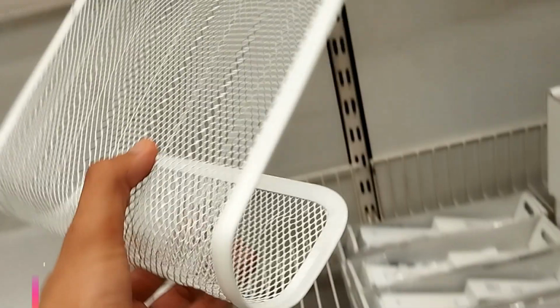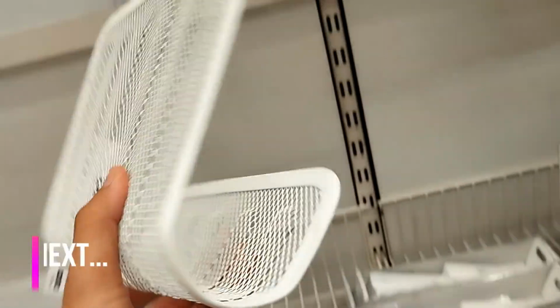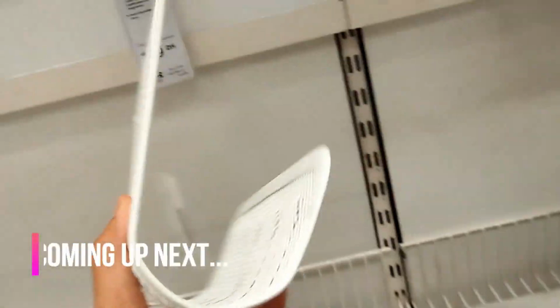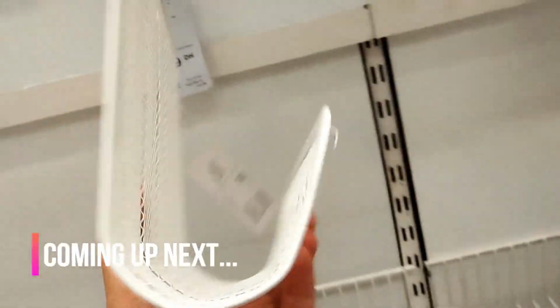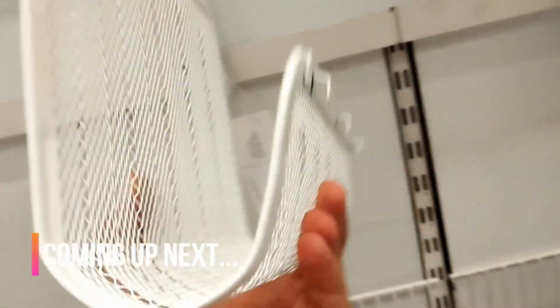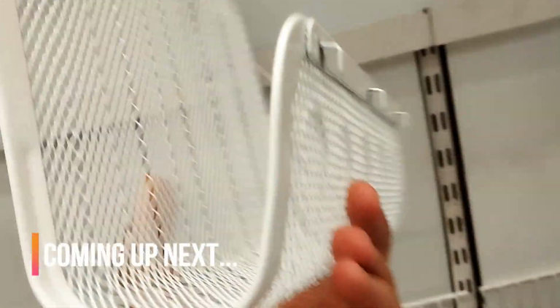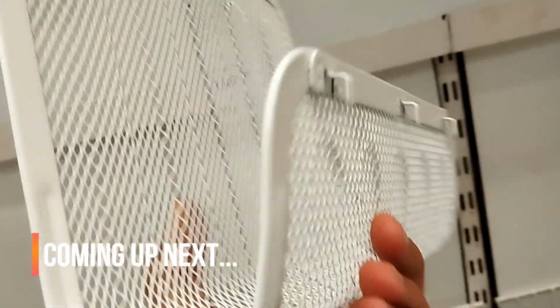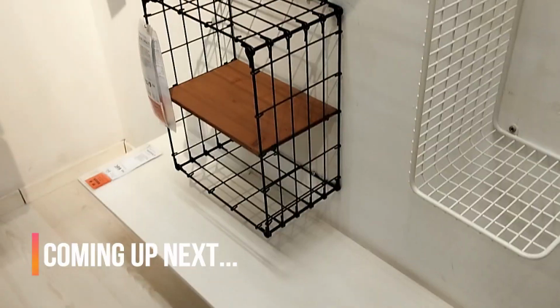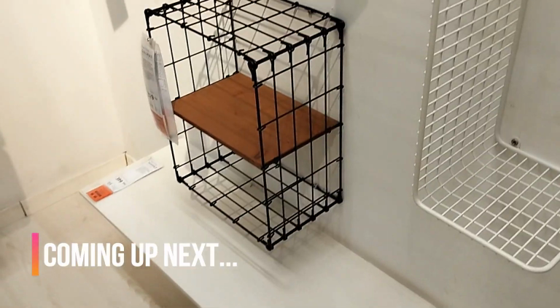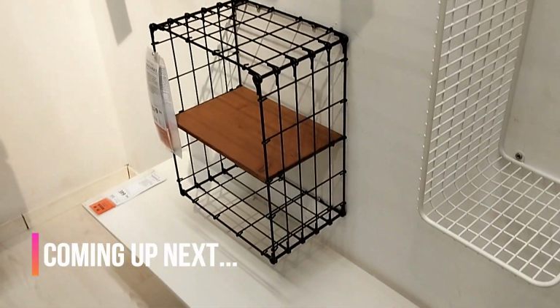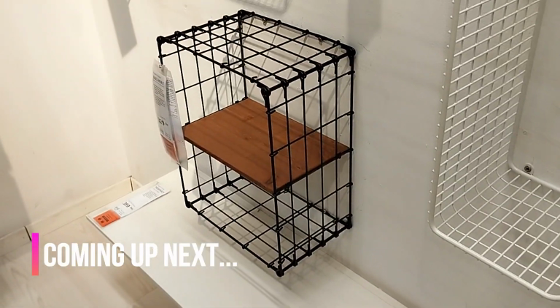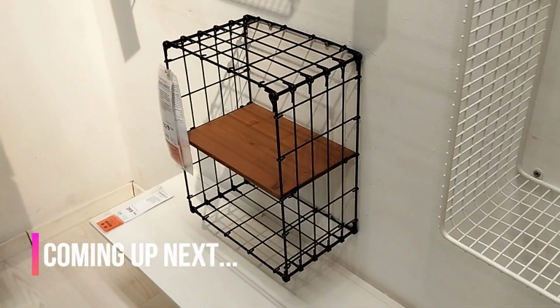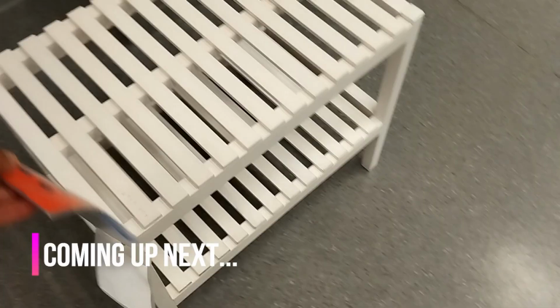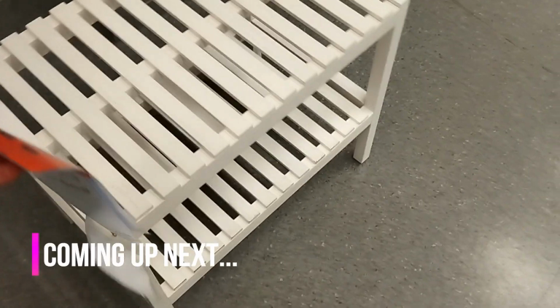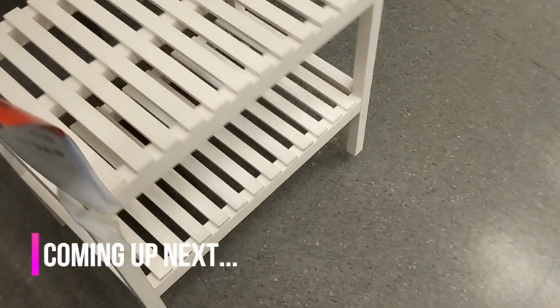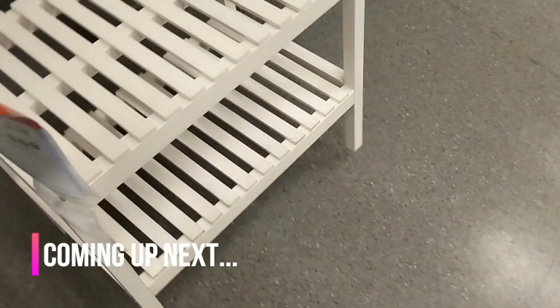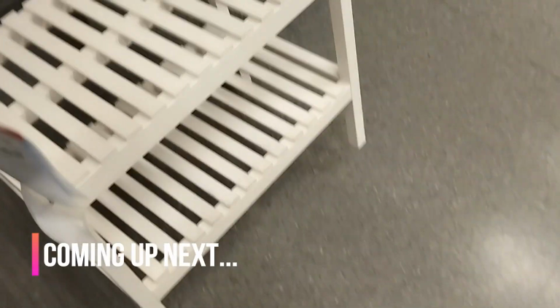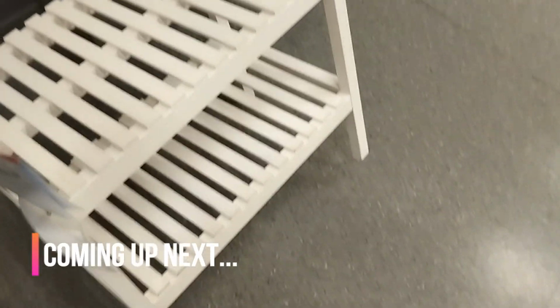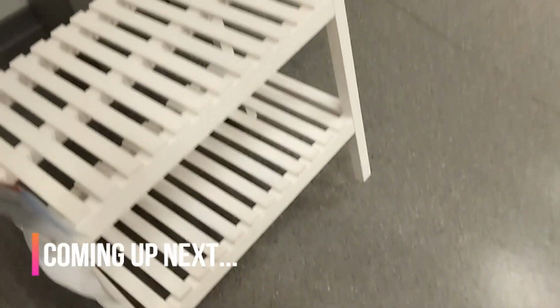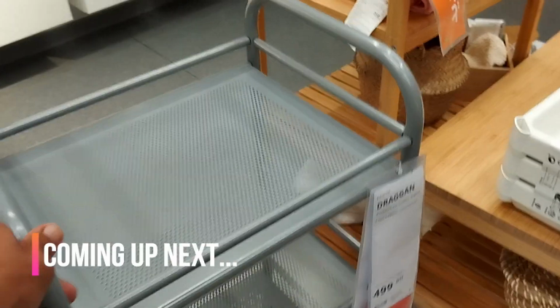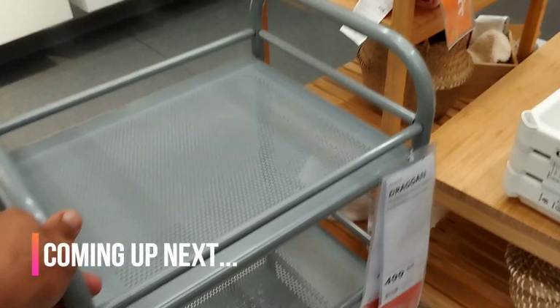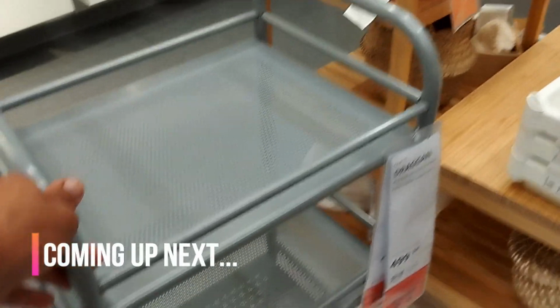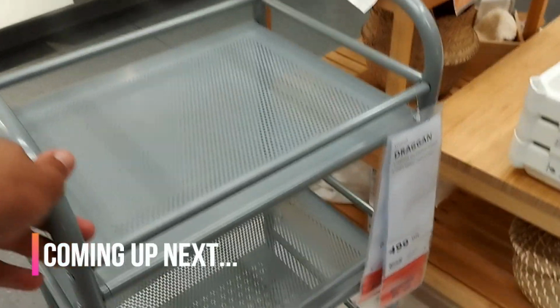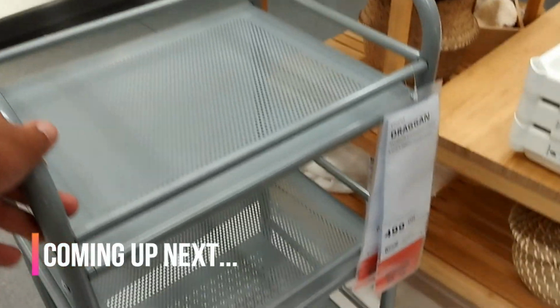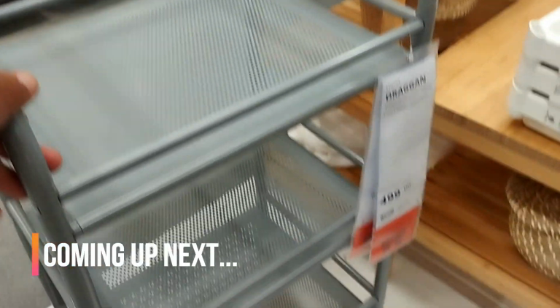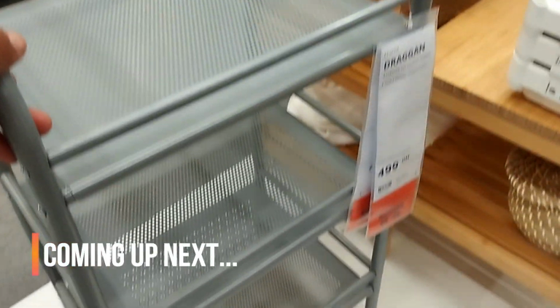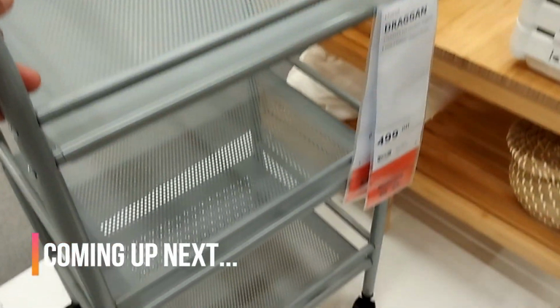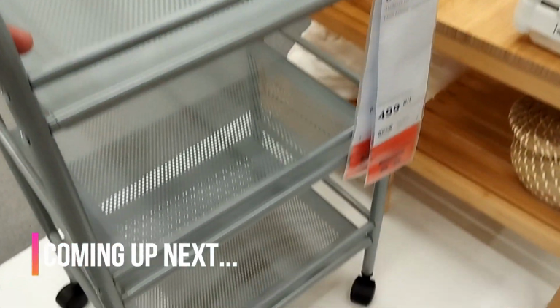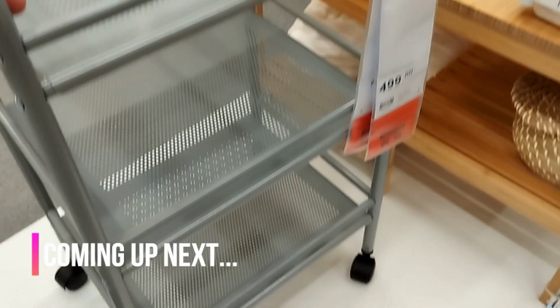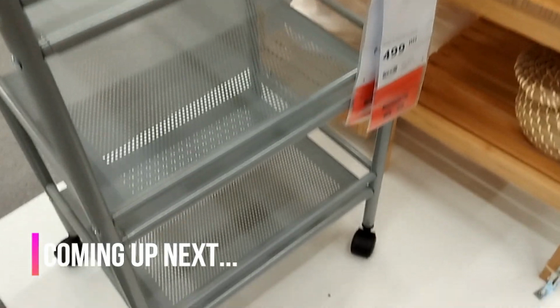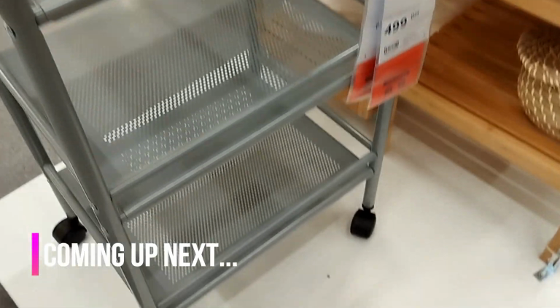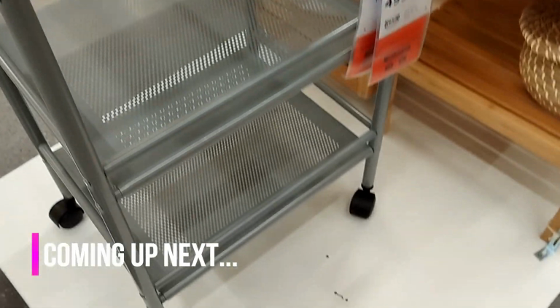Hello everyone and welcome again to your daily dose of IKEA. Alright, let's start.